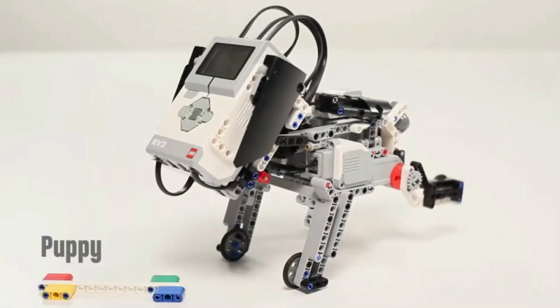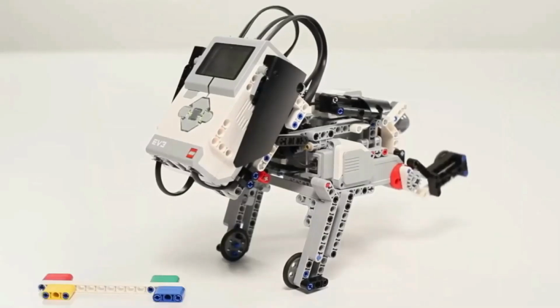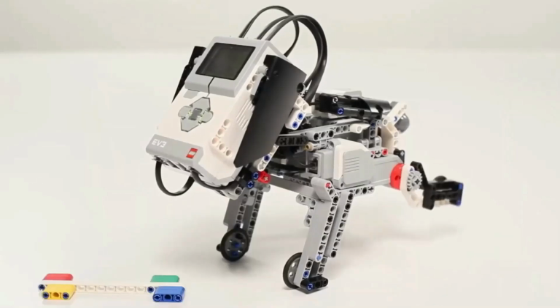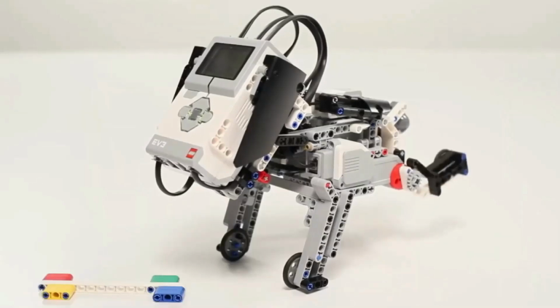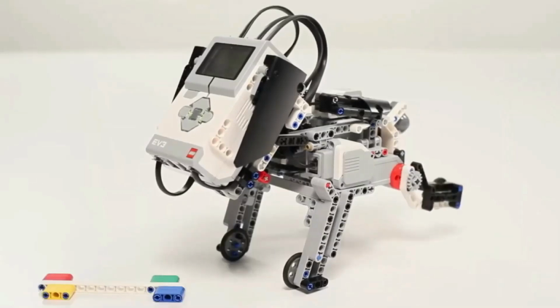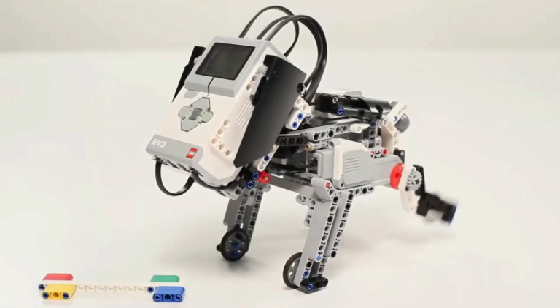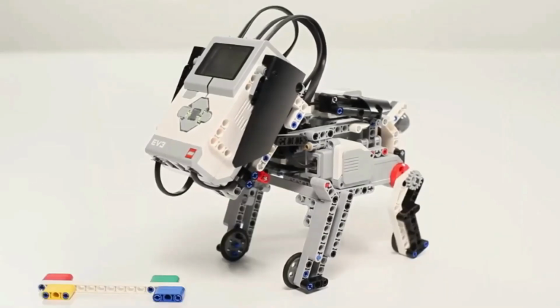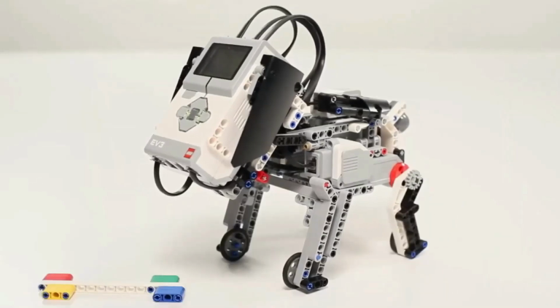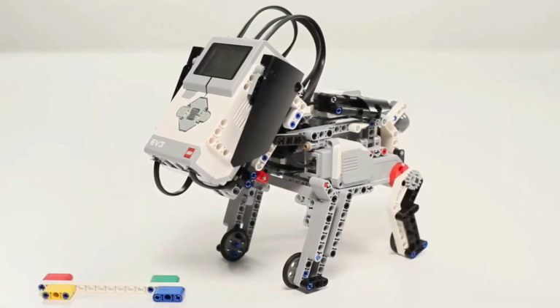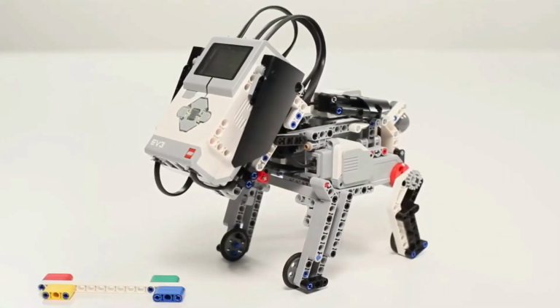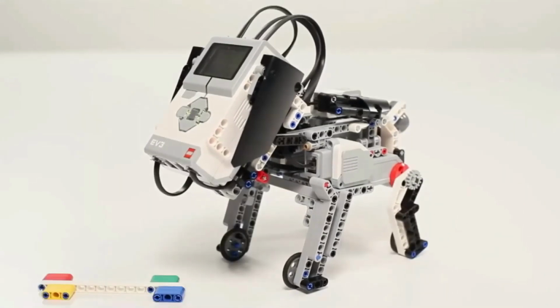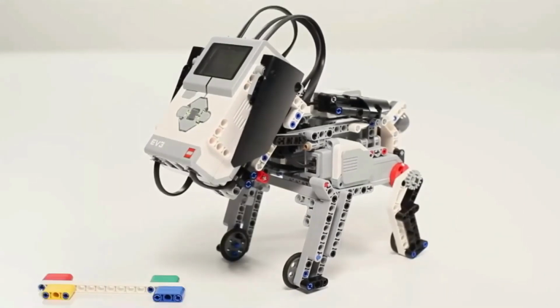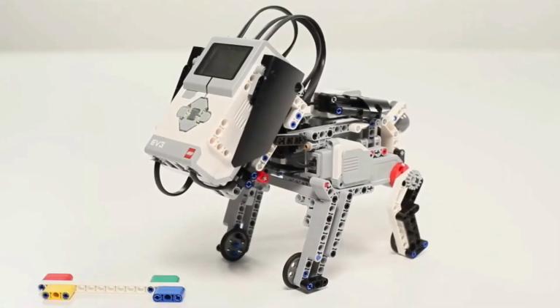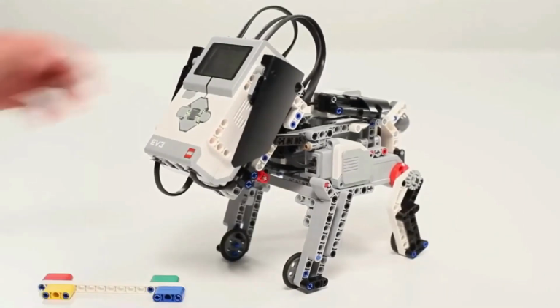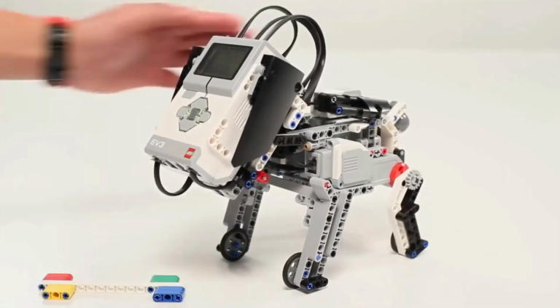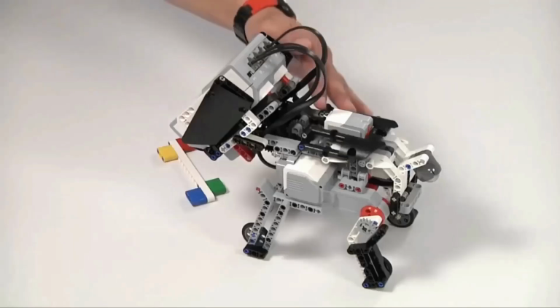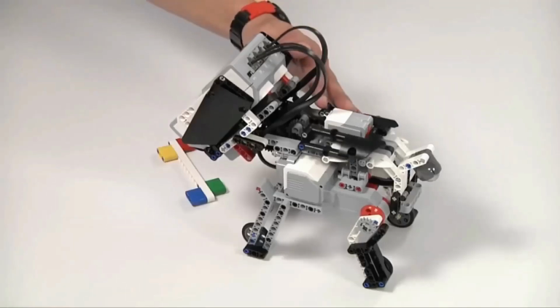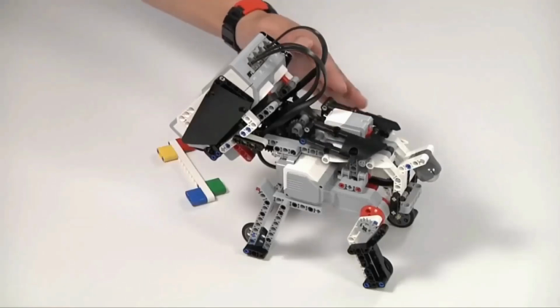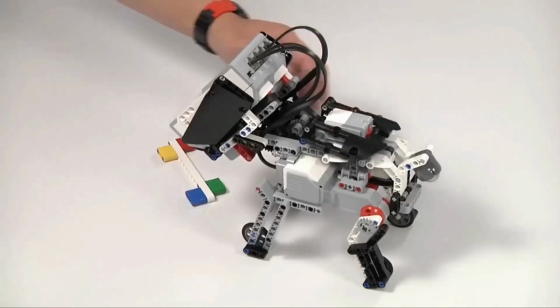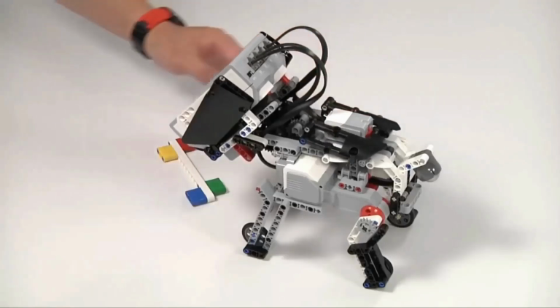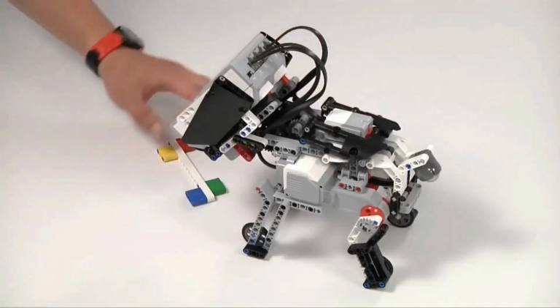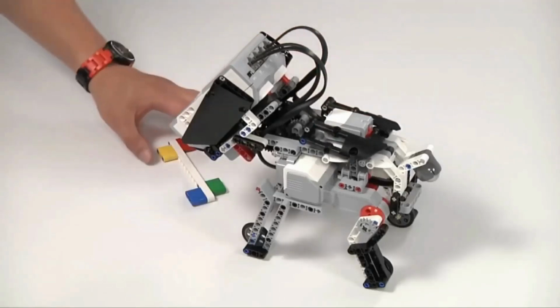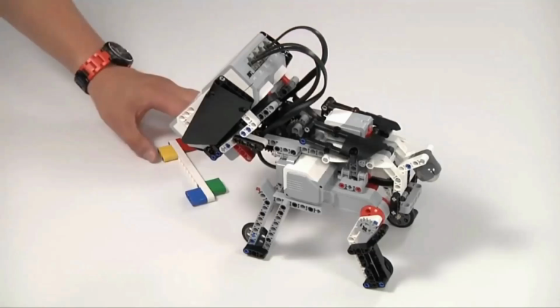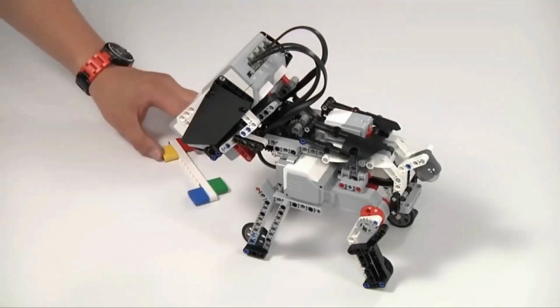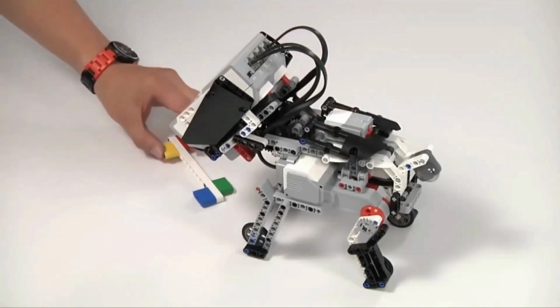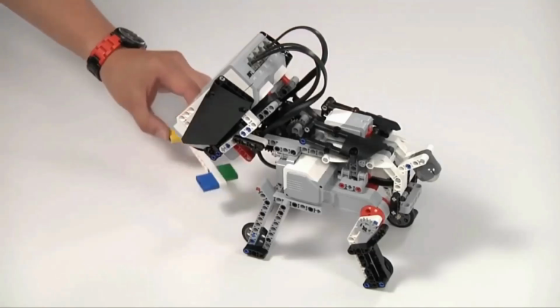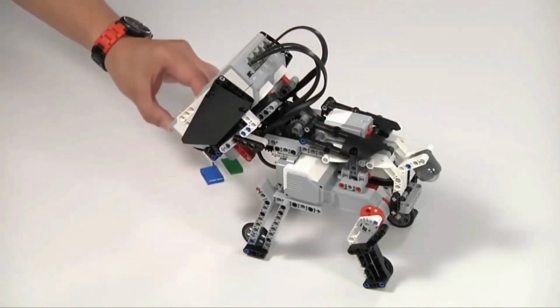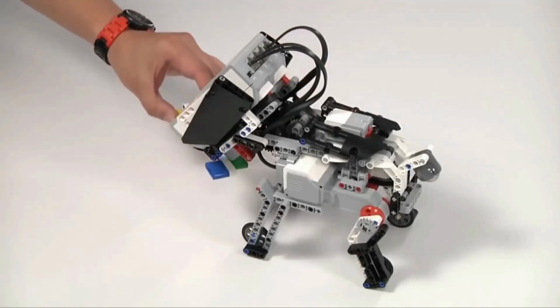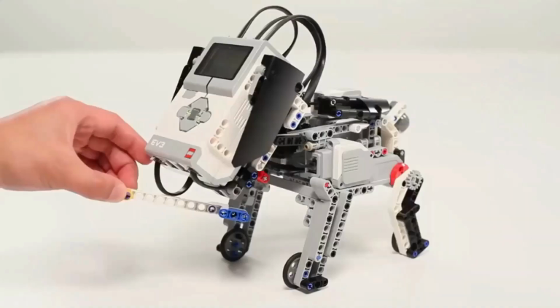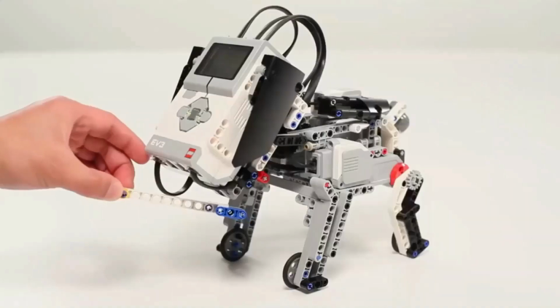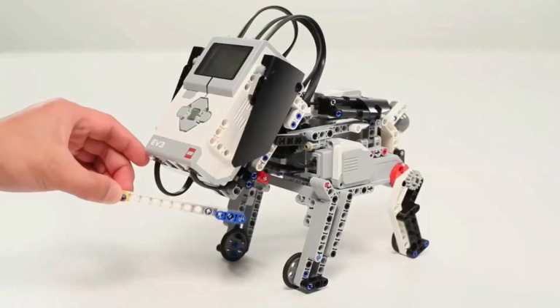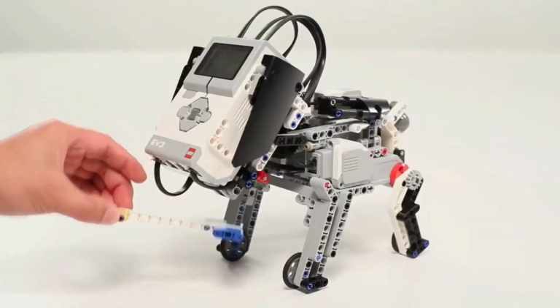It's a fantastic way to unleash your creativity and learn about robotics and coding.